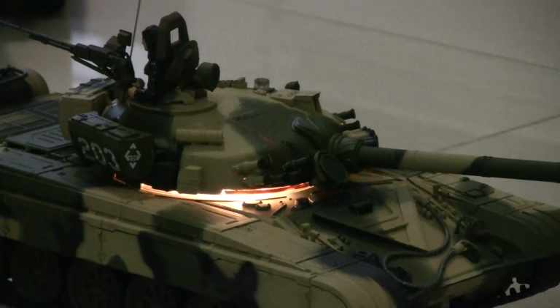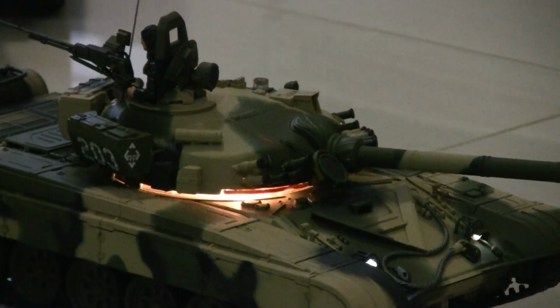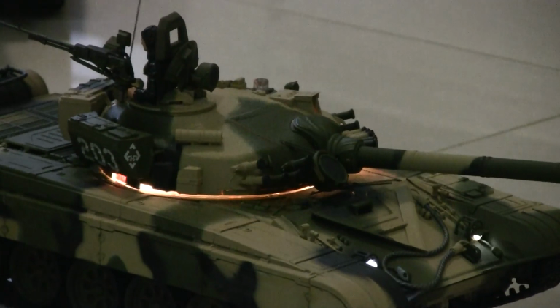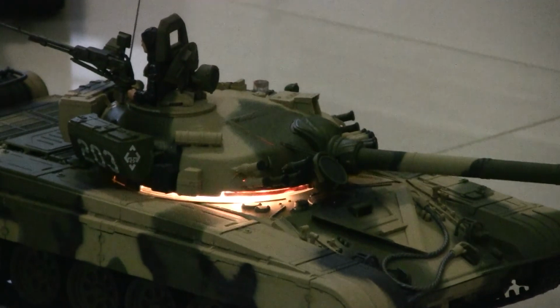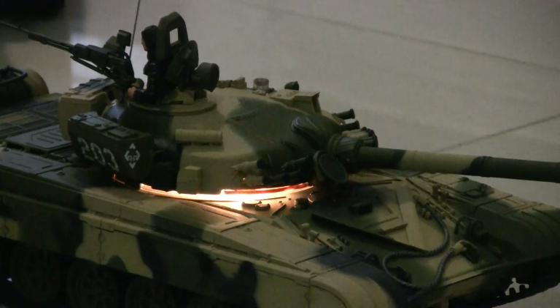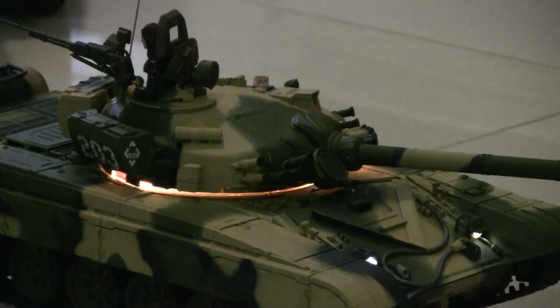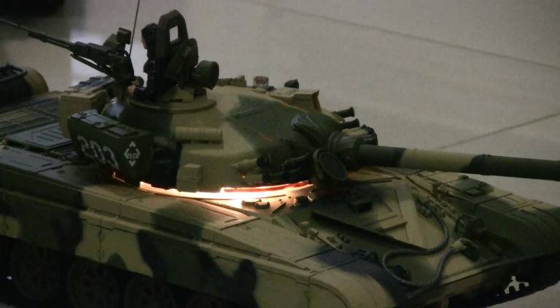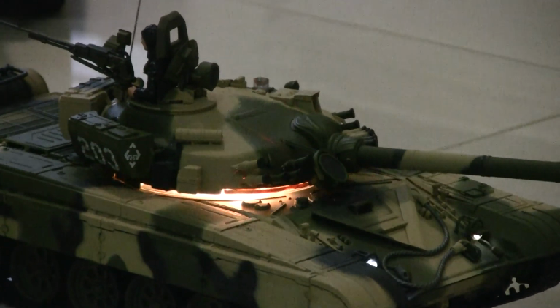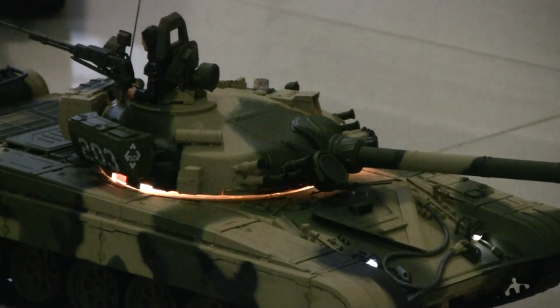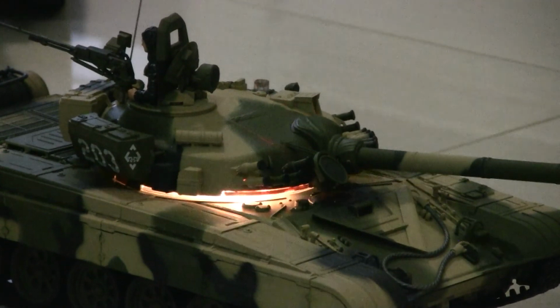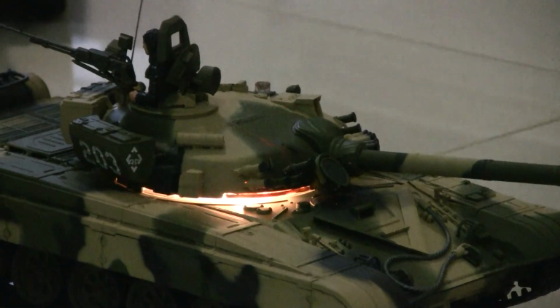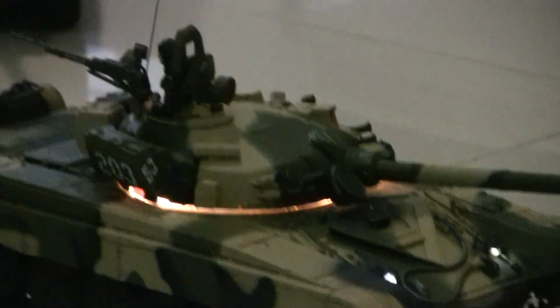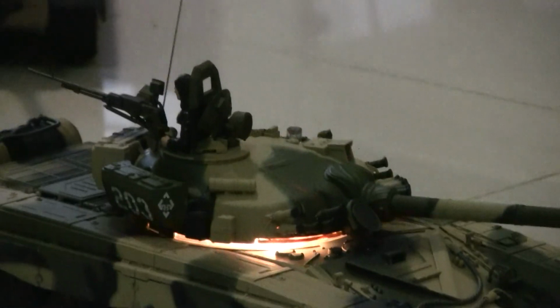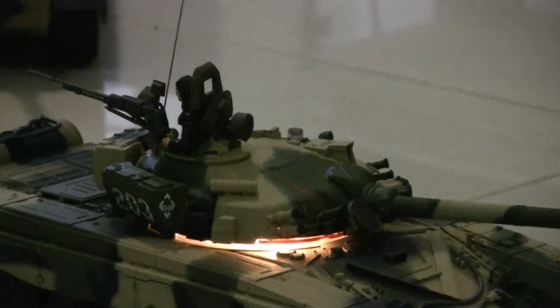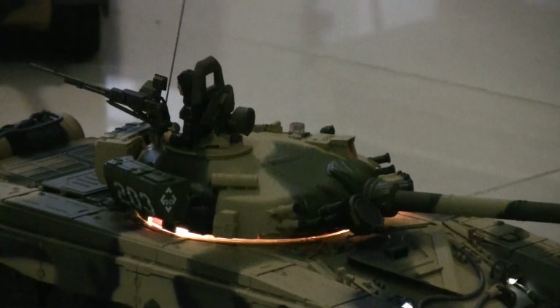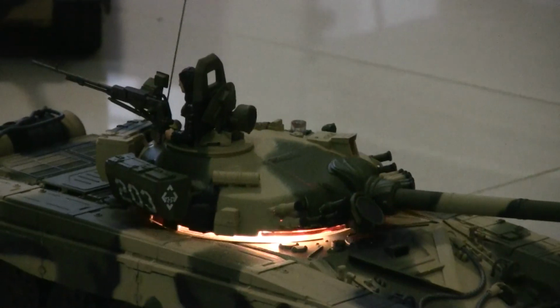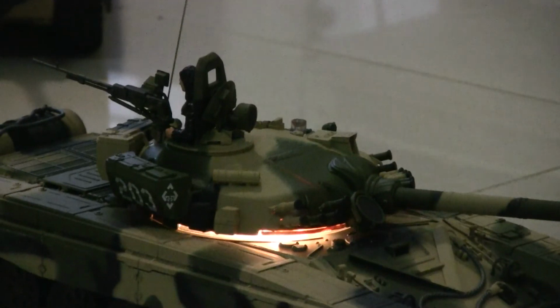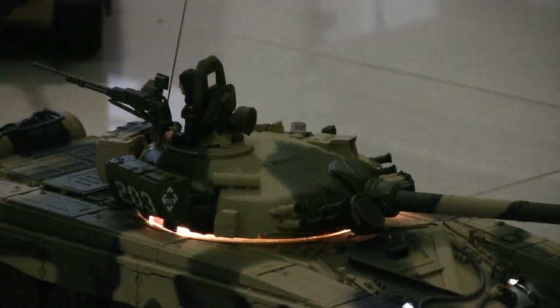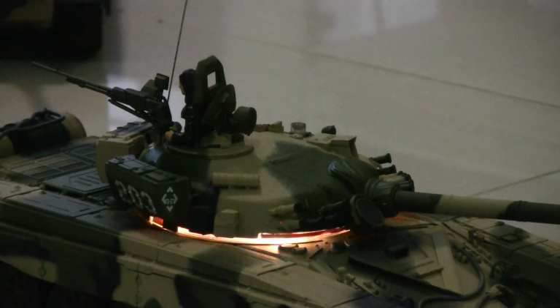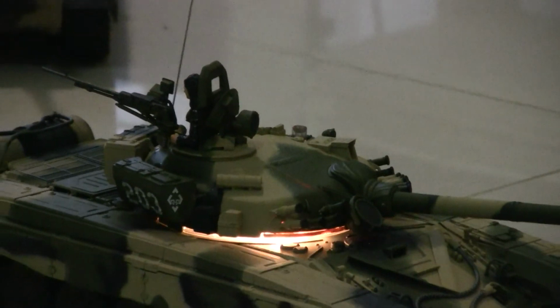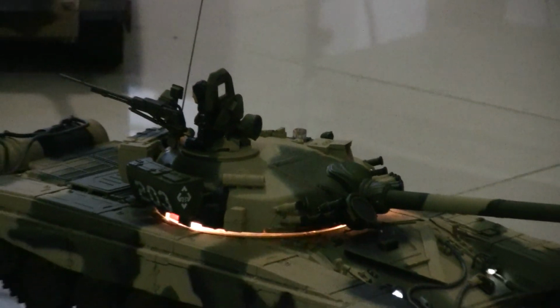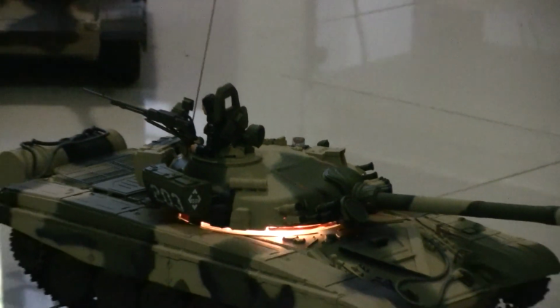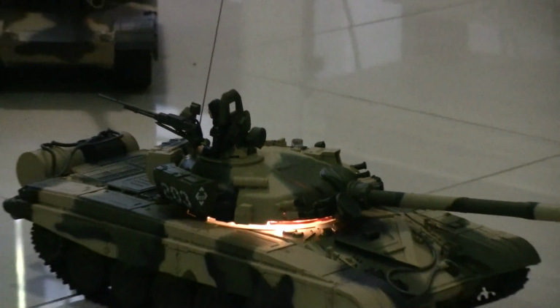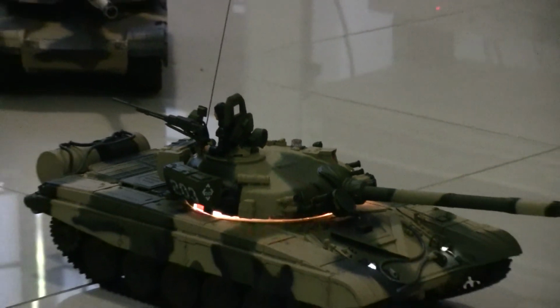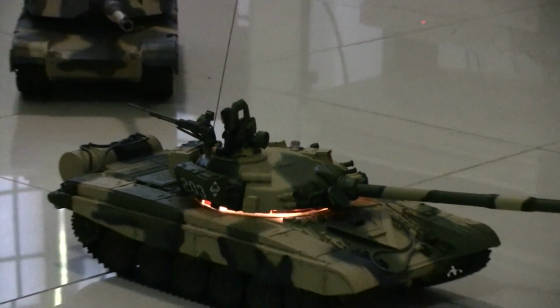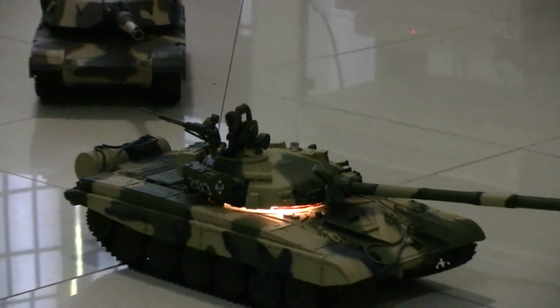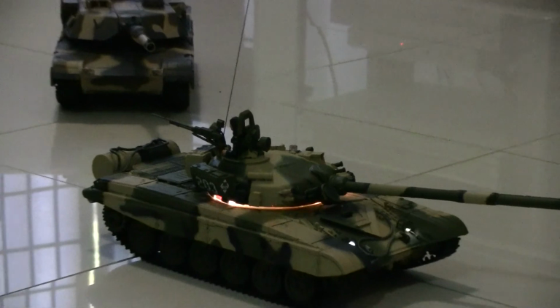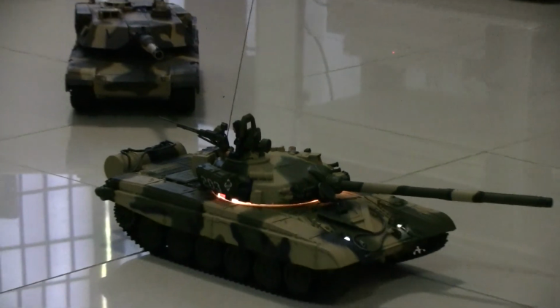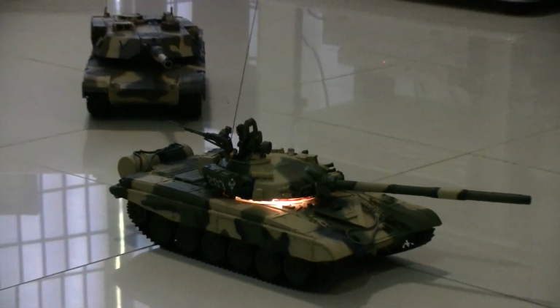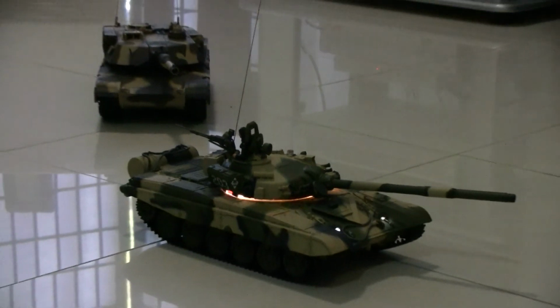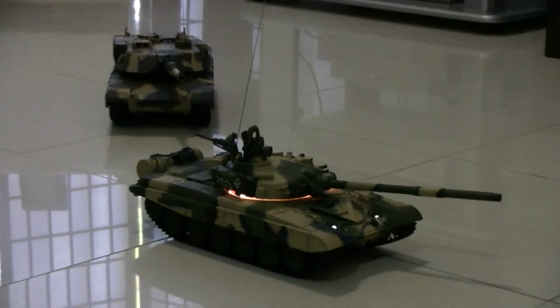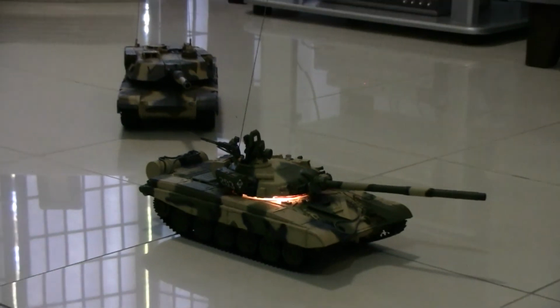And there you are, it's game over for the Russian. And that's it — they're two VS Pro tanks. Thanks.